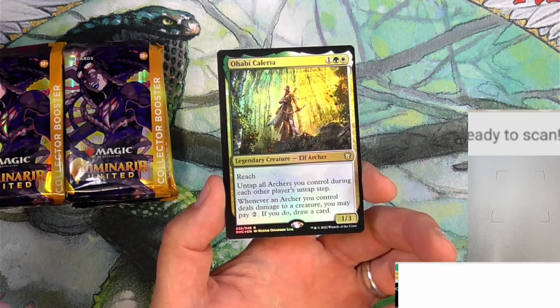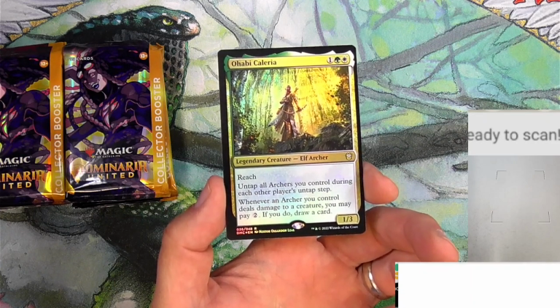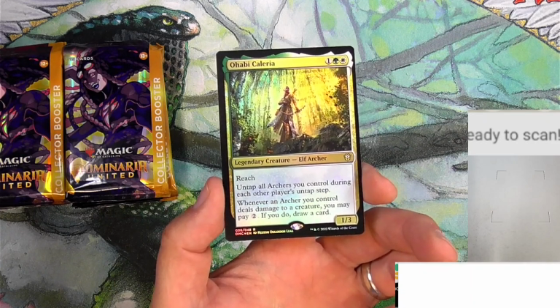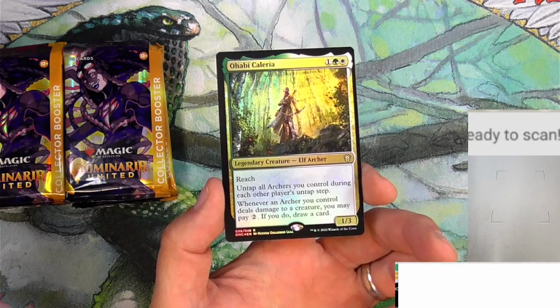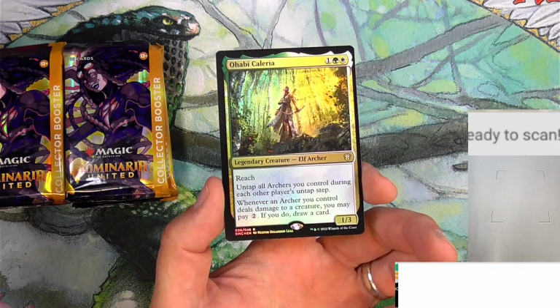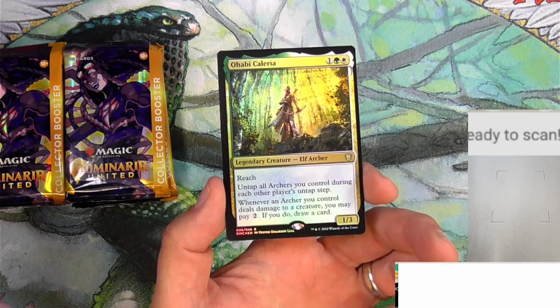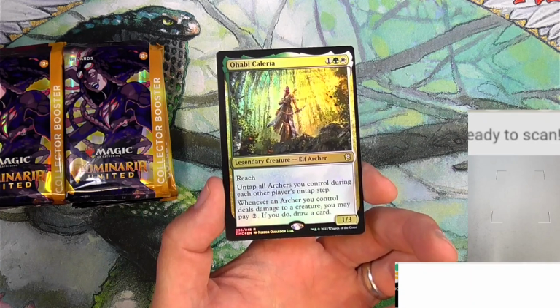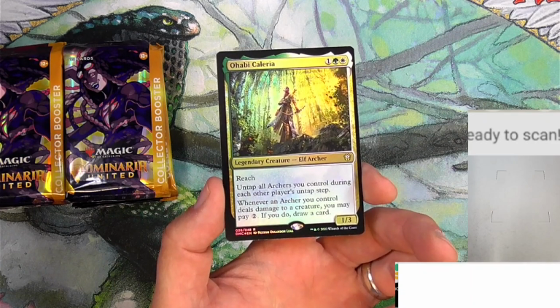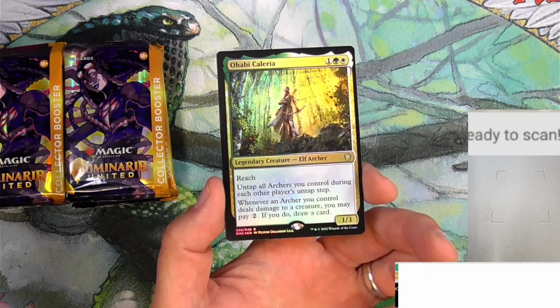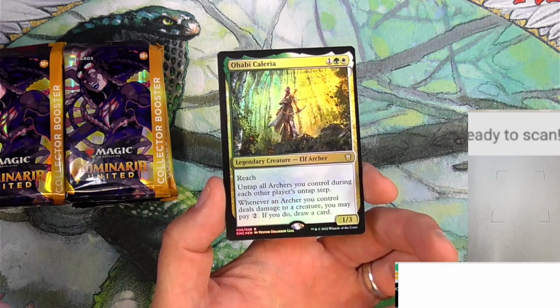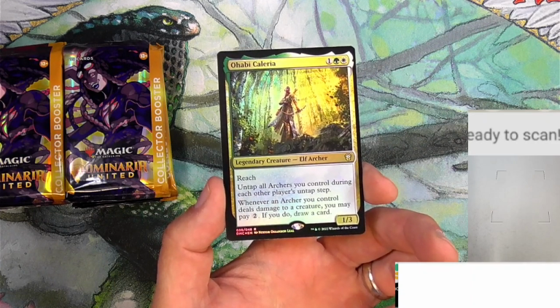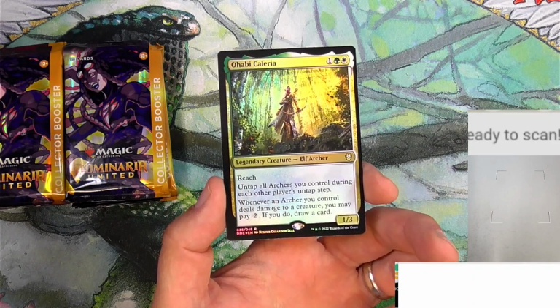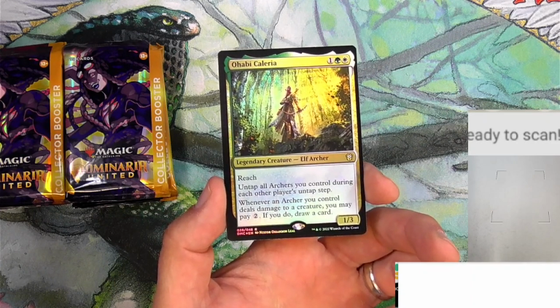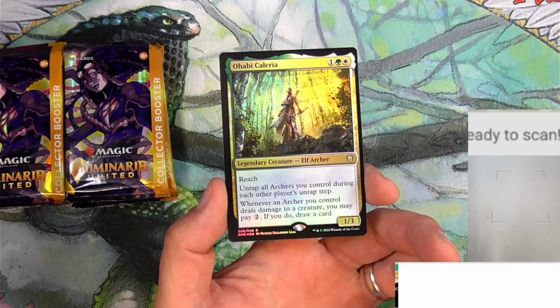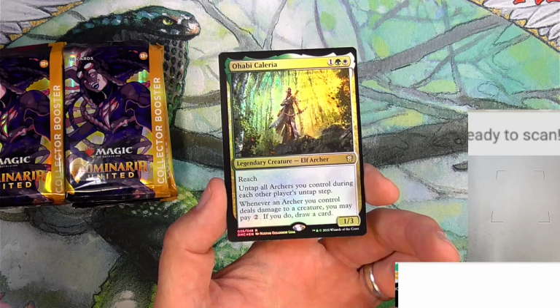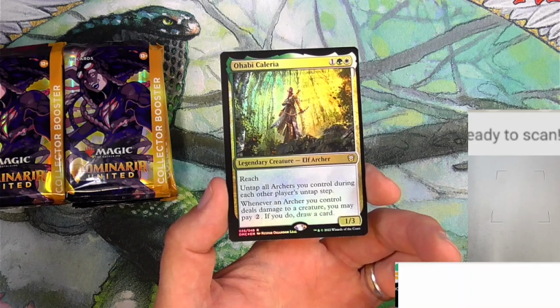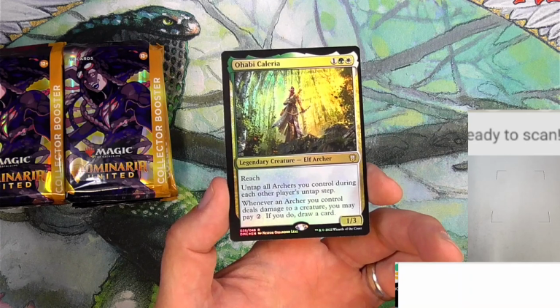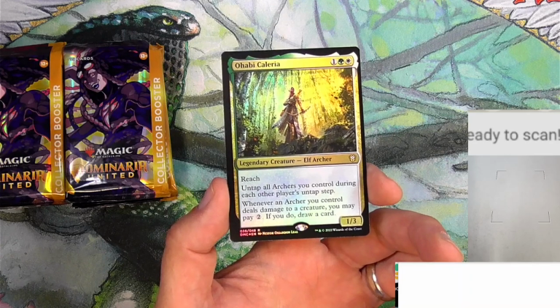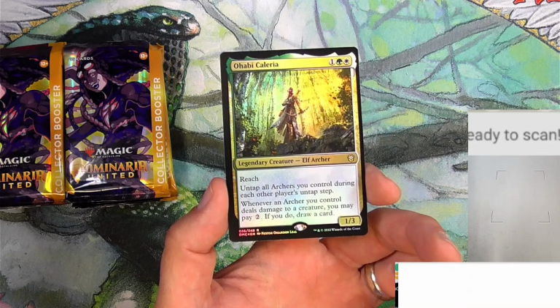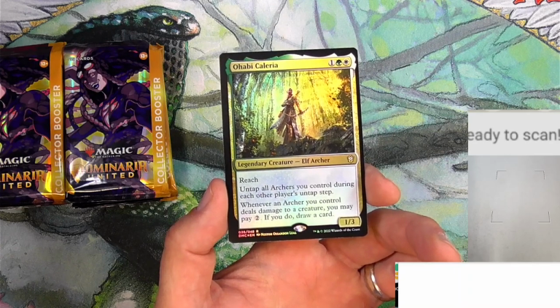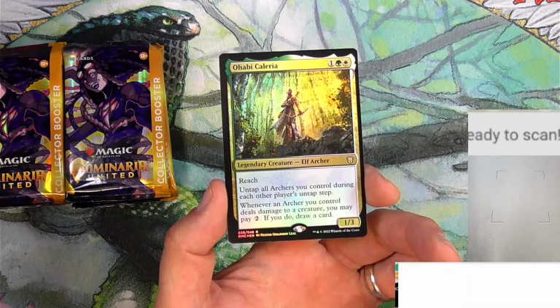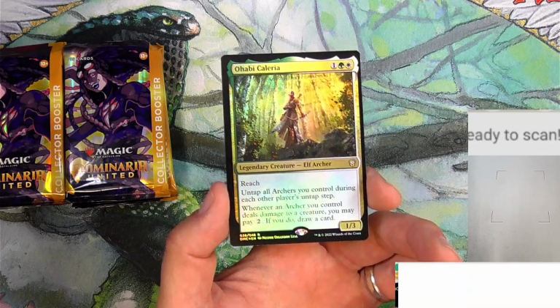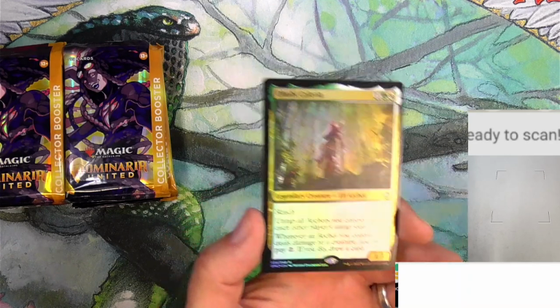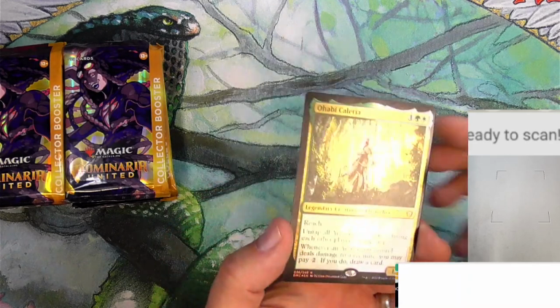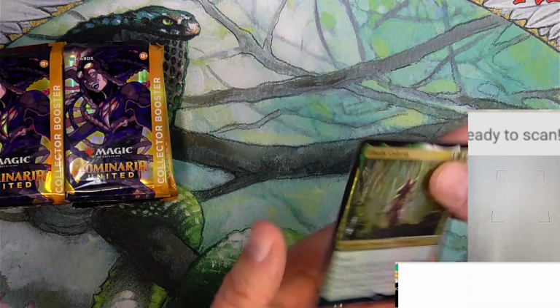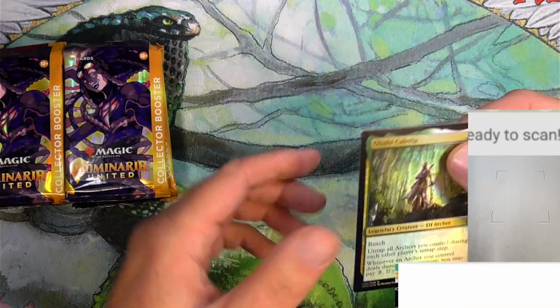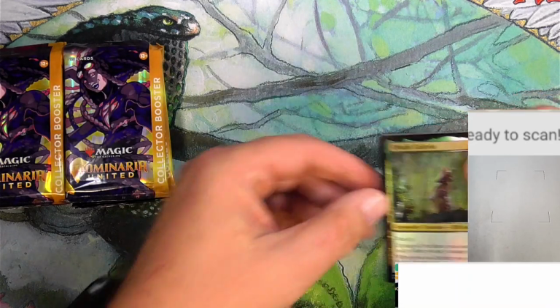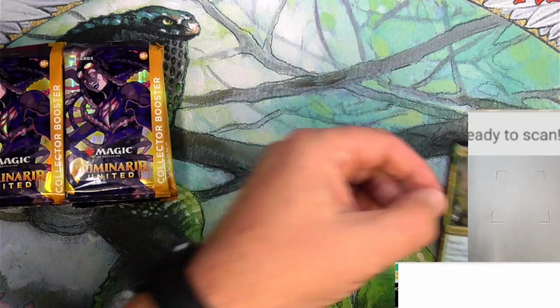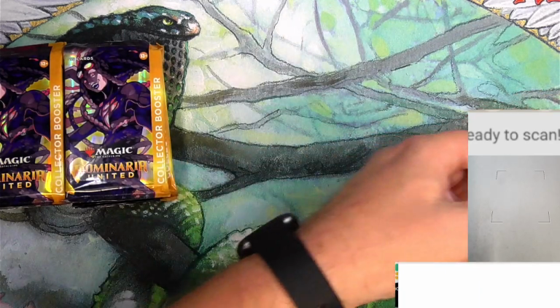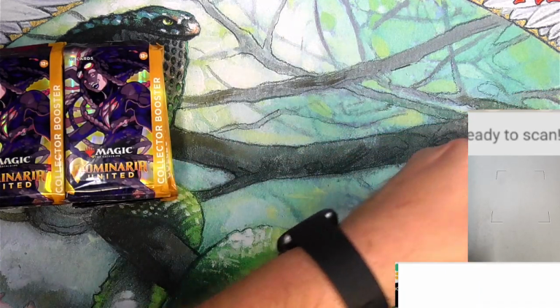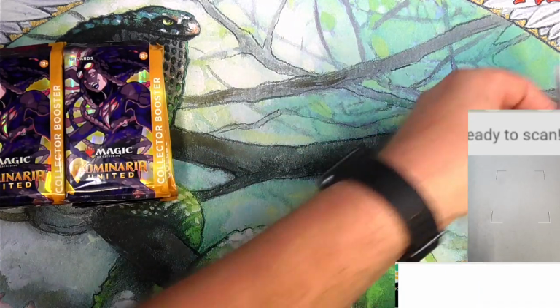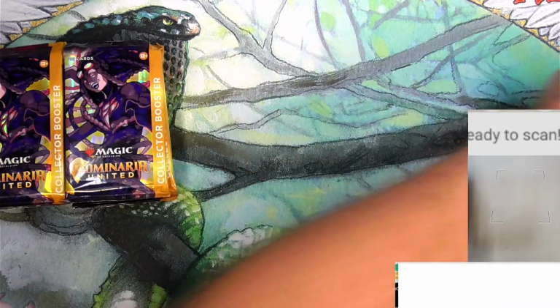During each other player's untap step, whenever an archer you control deals damage to a creature, you may pay two — if you do, draw a card. All right, don't see that being a super useful one.